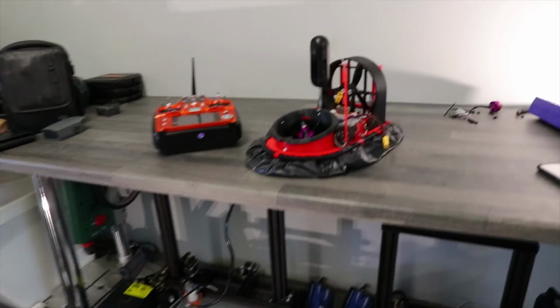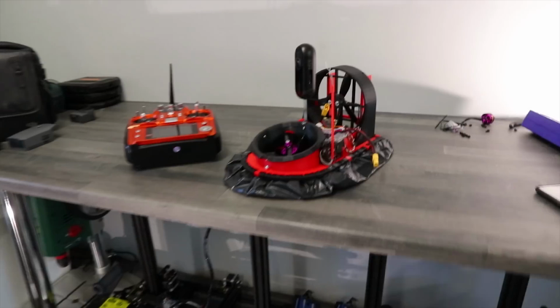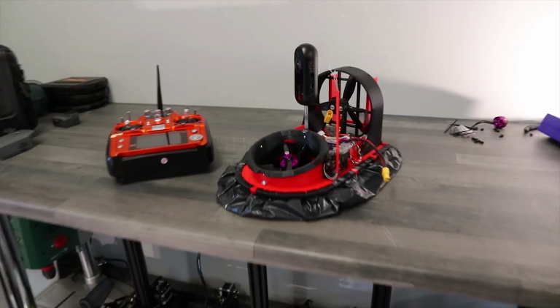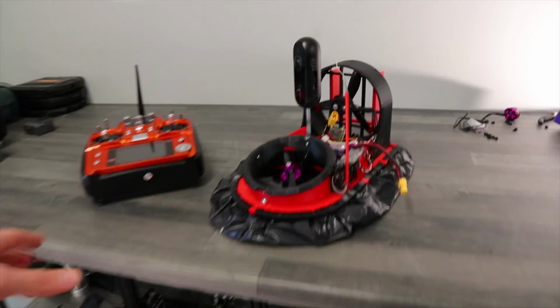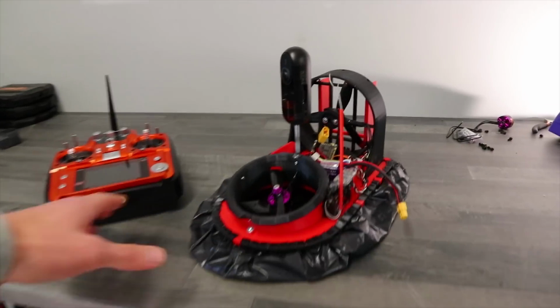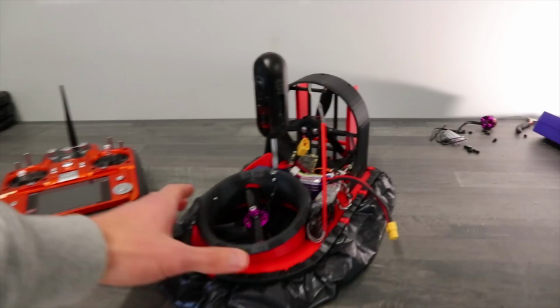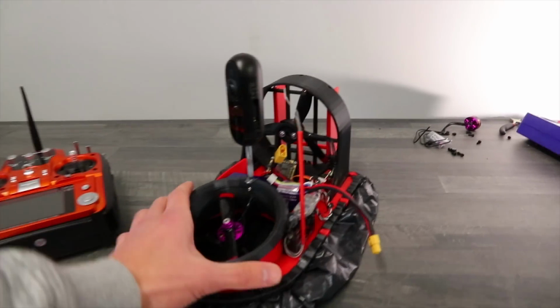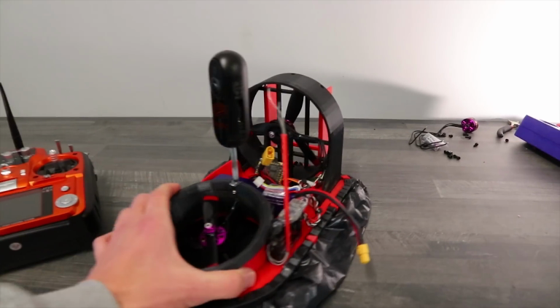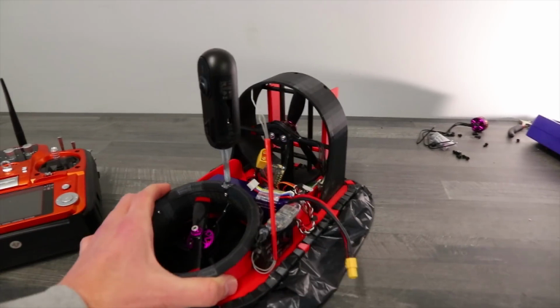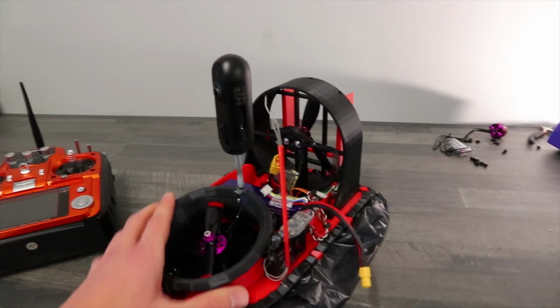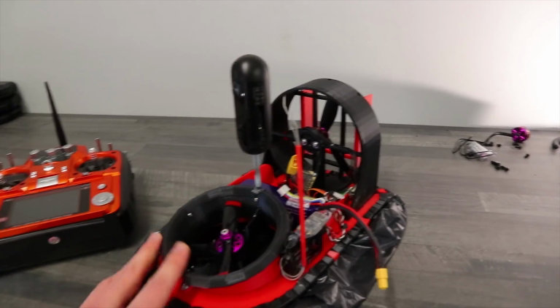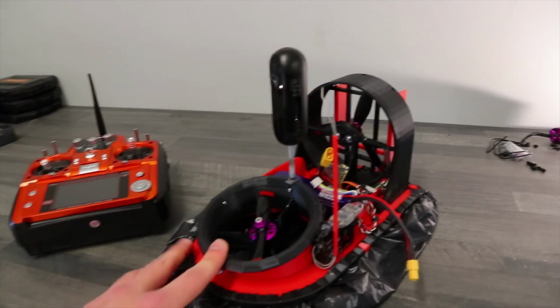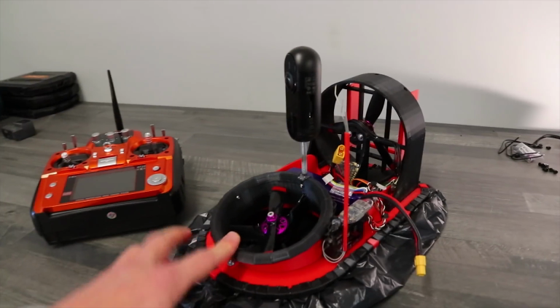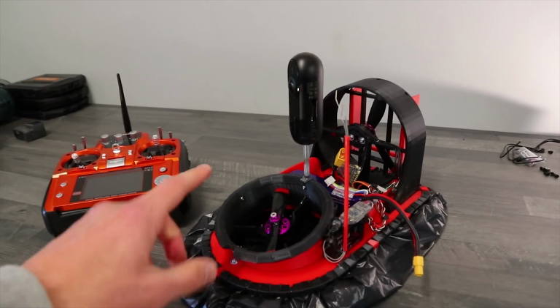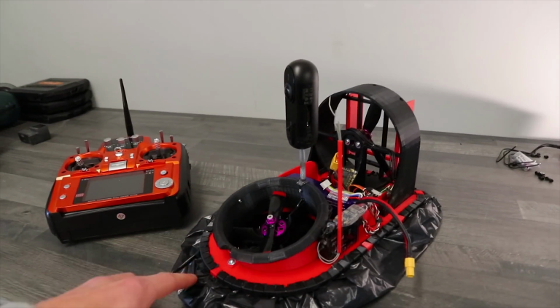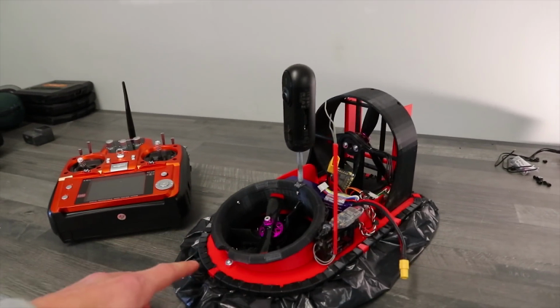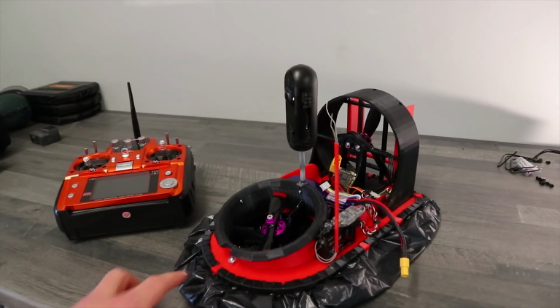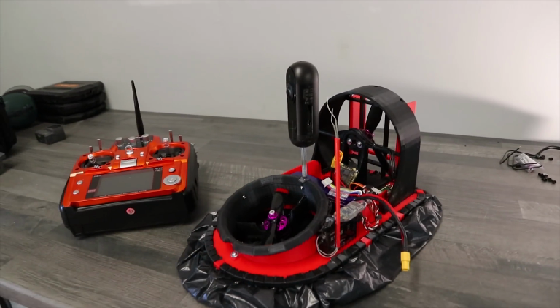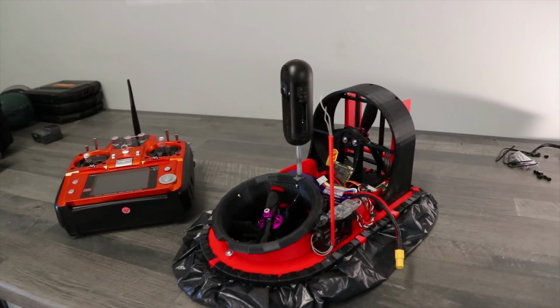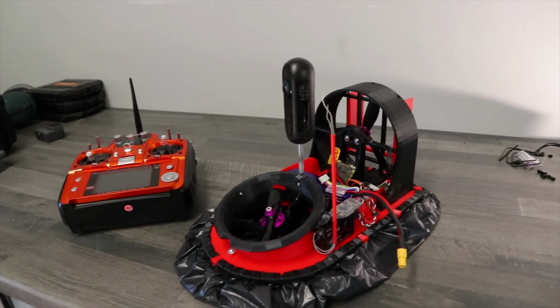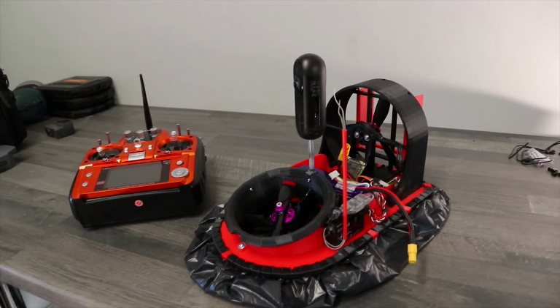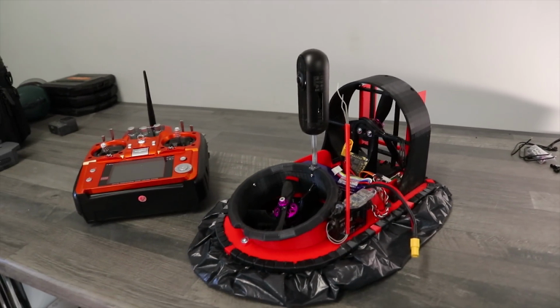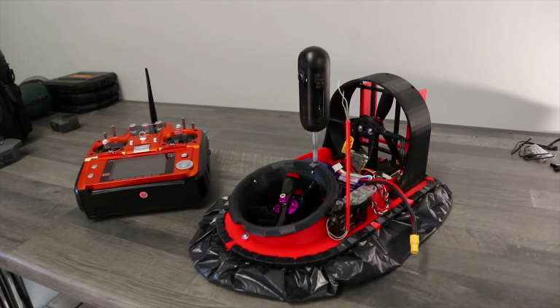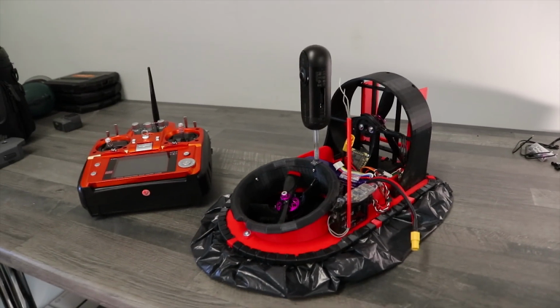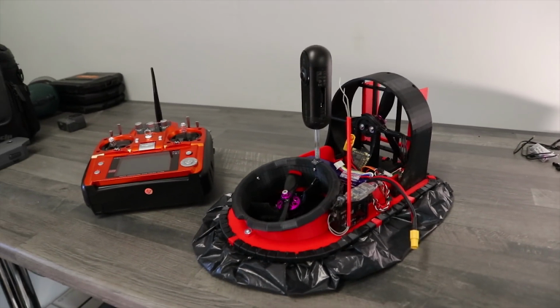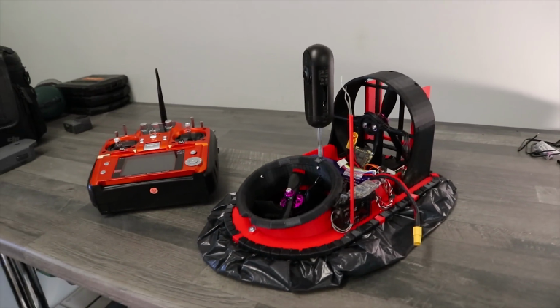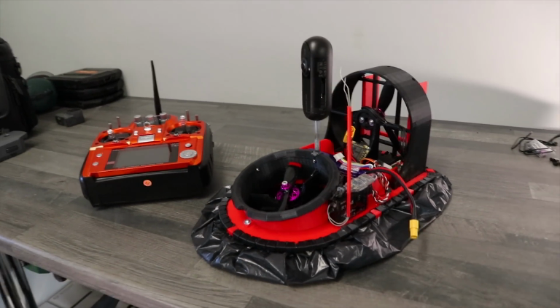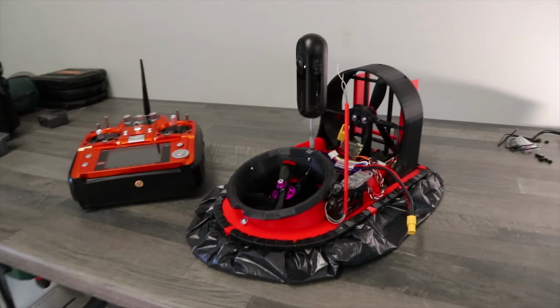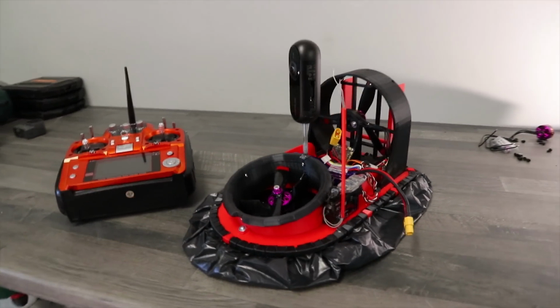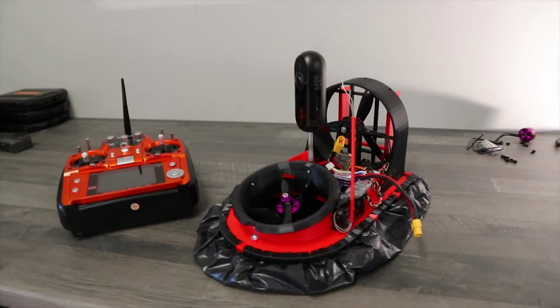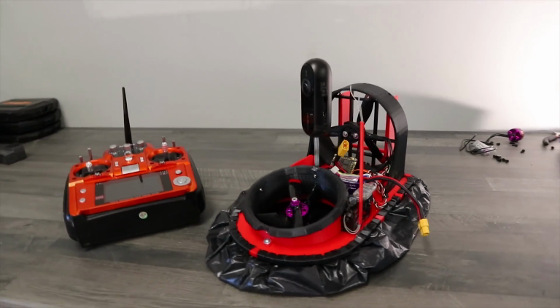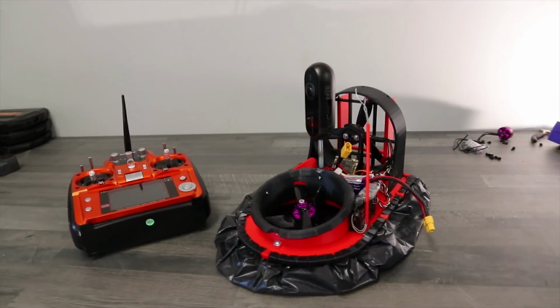Okay, we are all set to make this official. This is the fully 3D printed RC hovercraft. Let's do it.